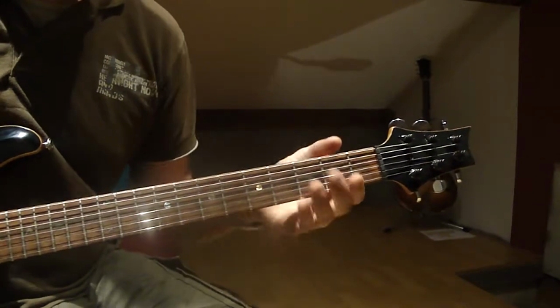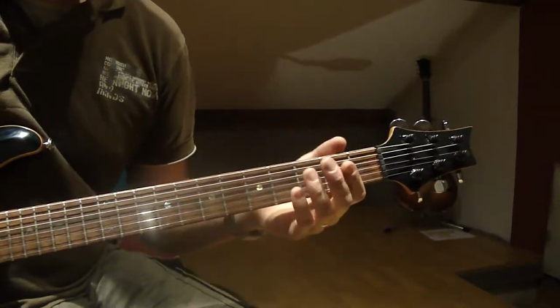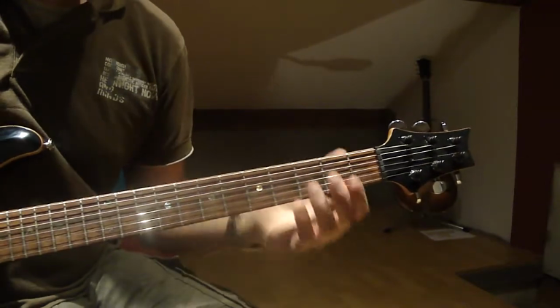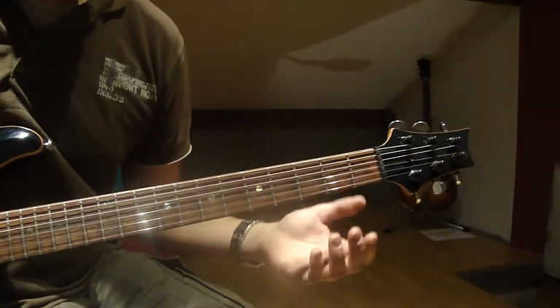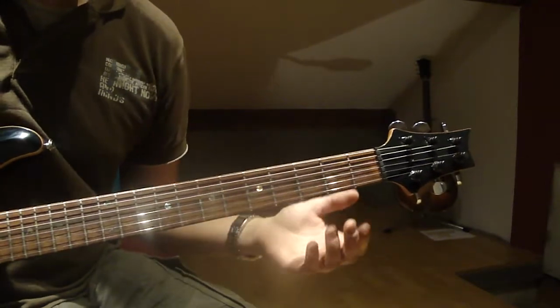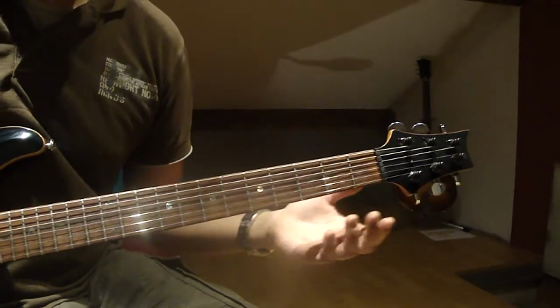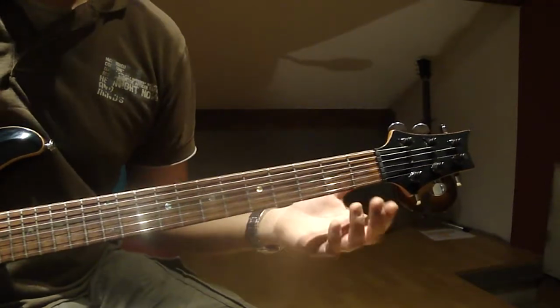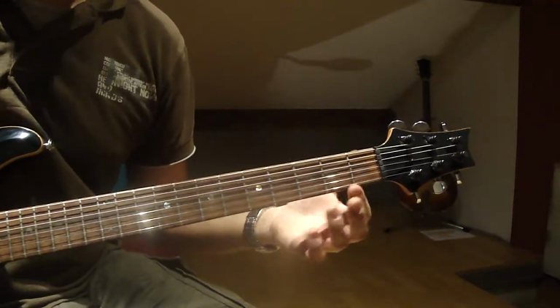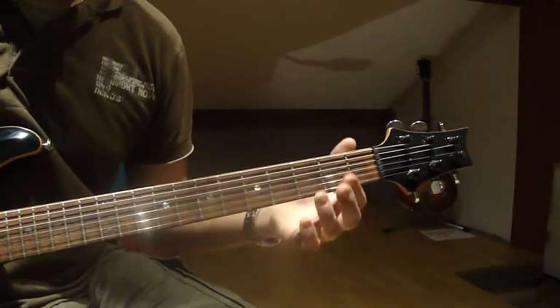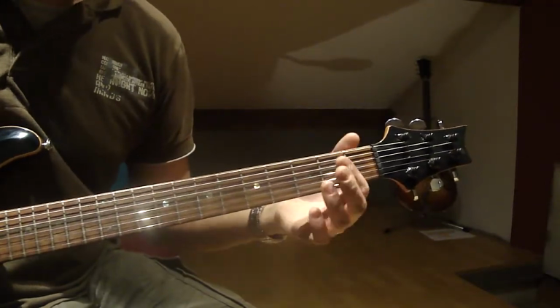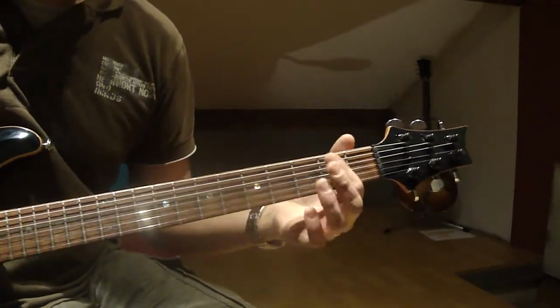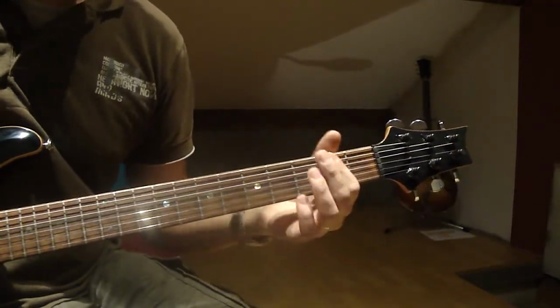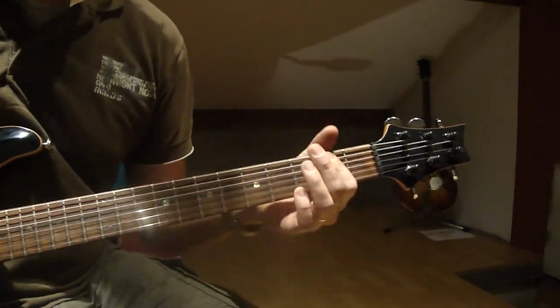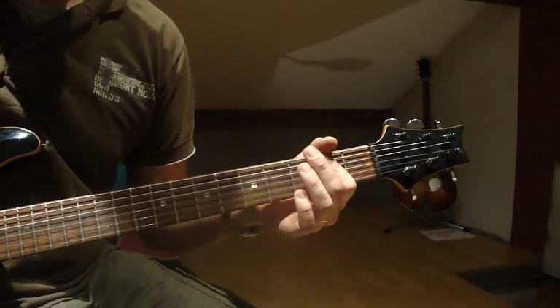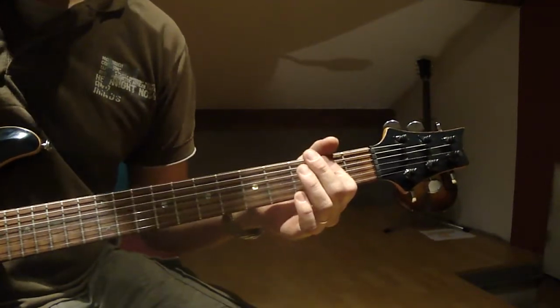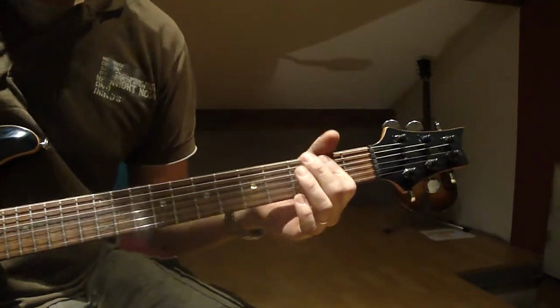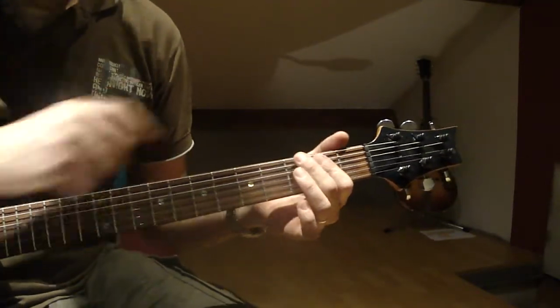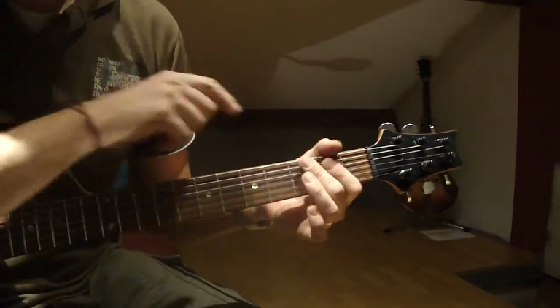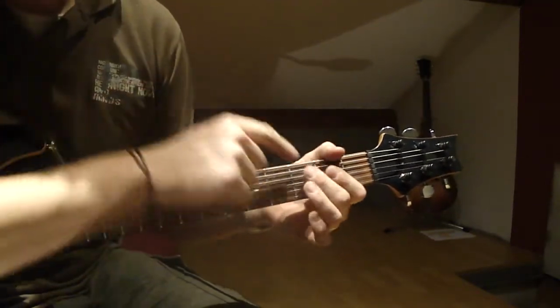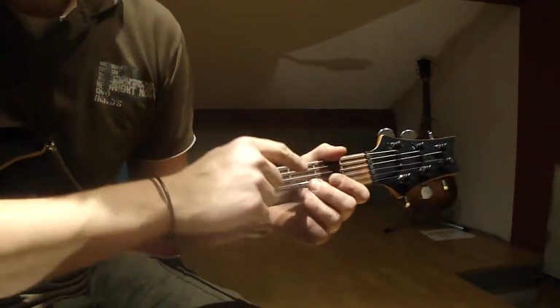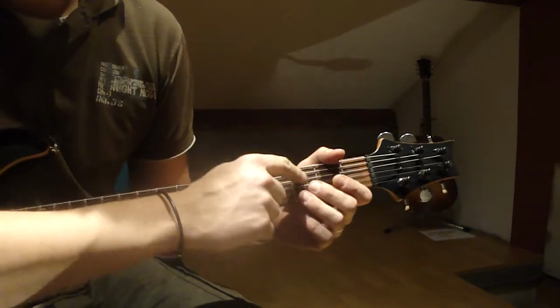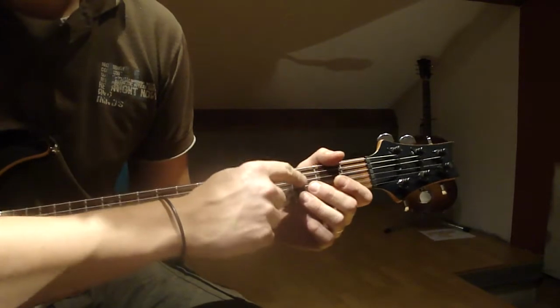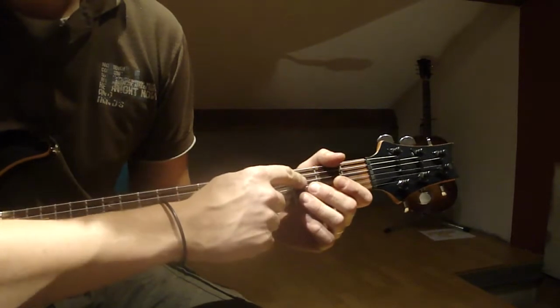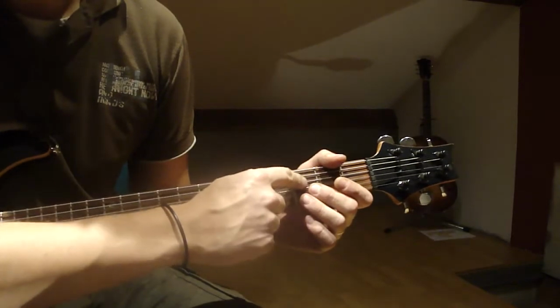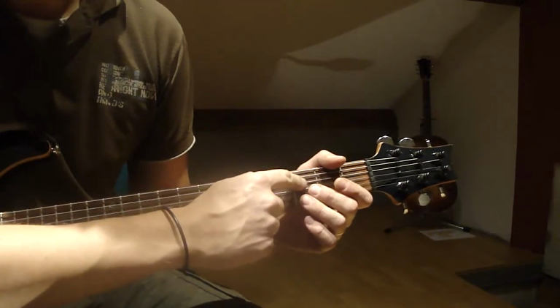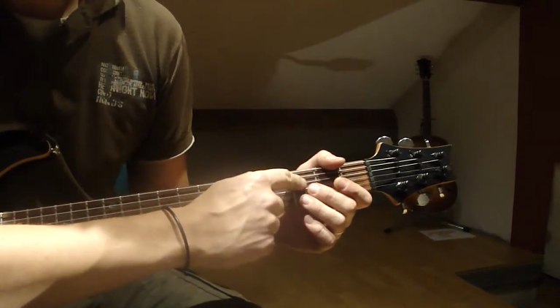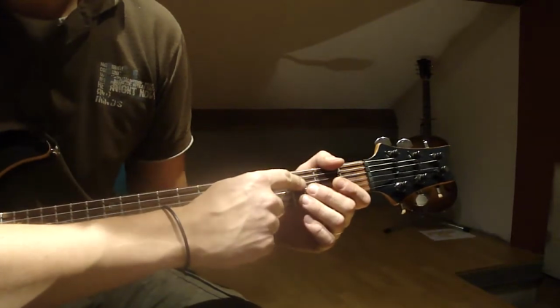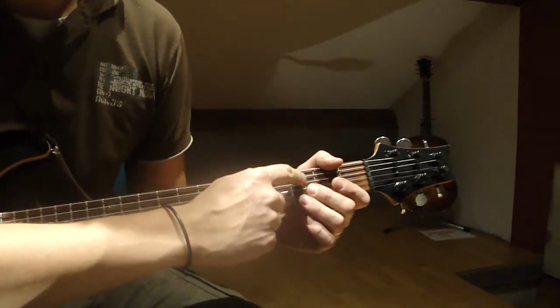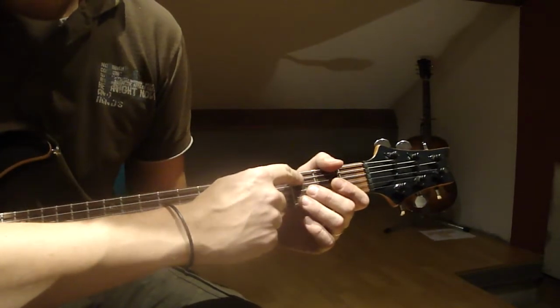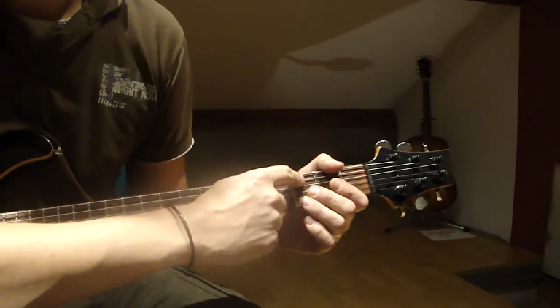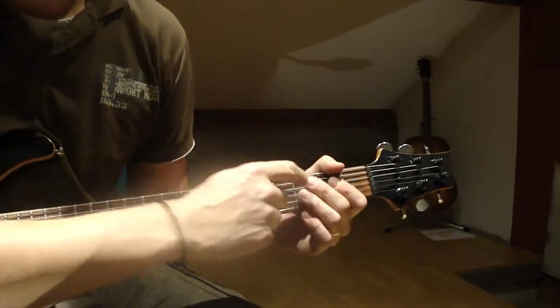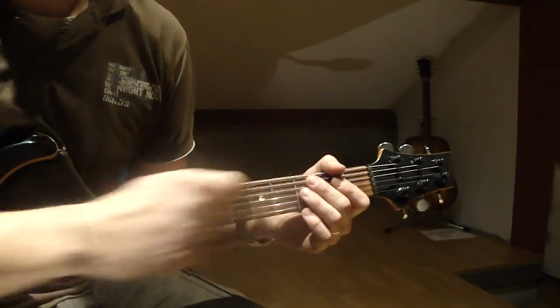And then there's the bridge part, using only the 4th and 5th string.